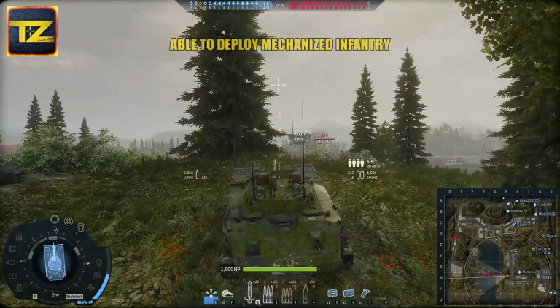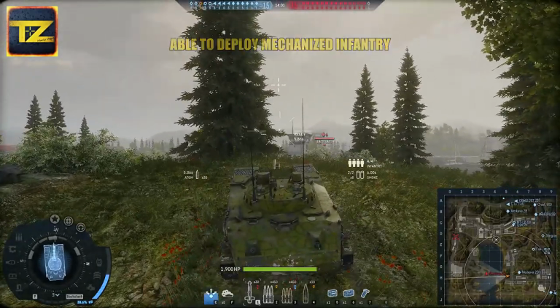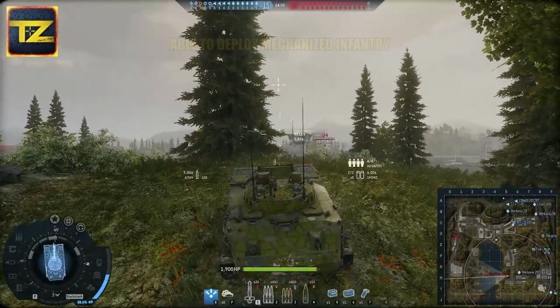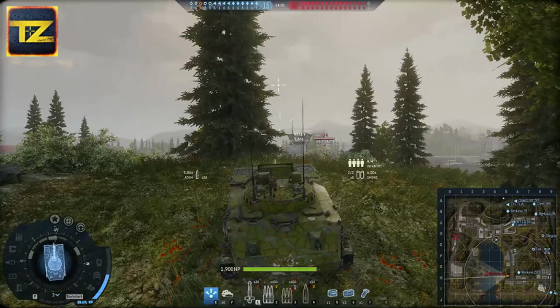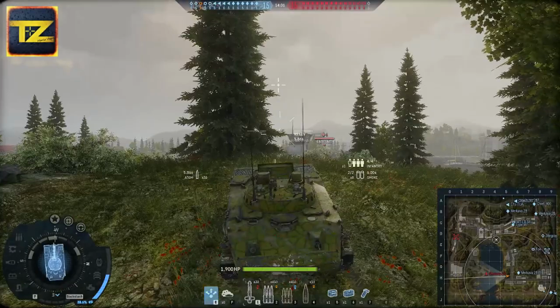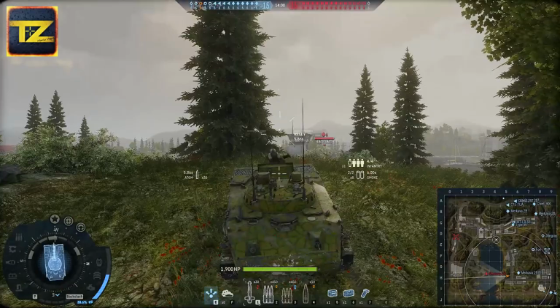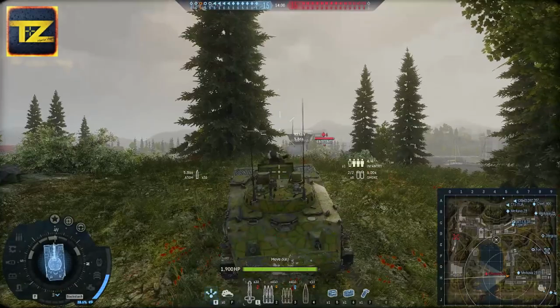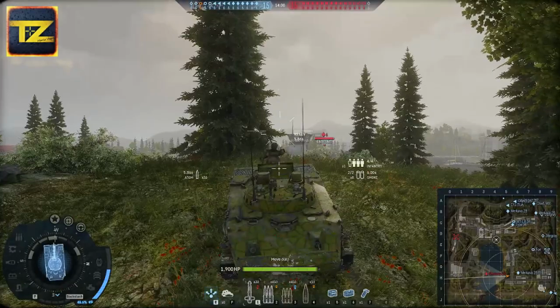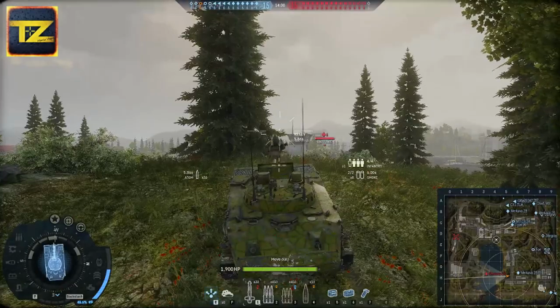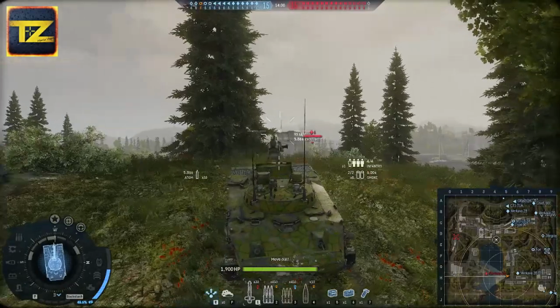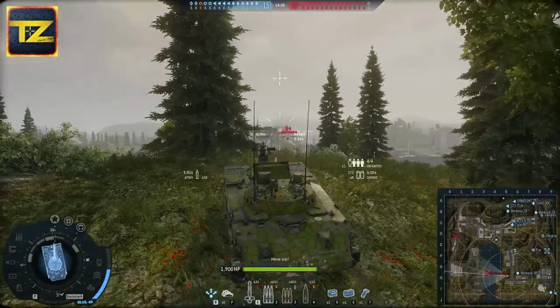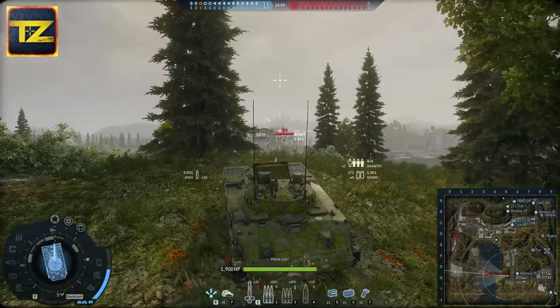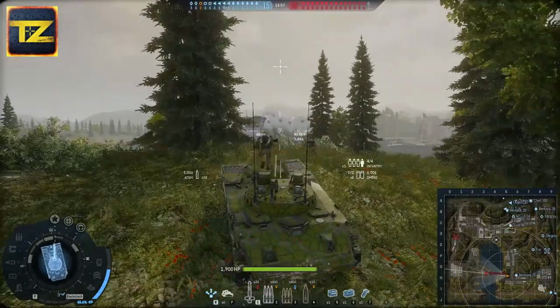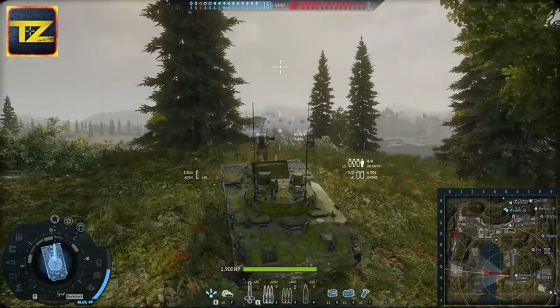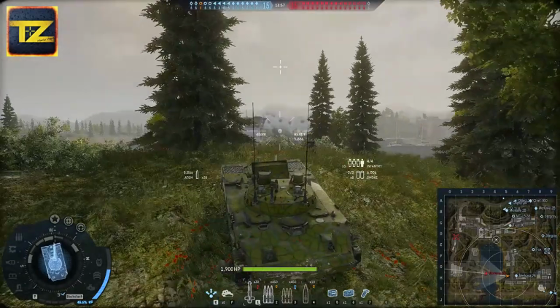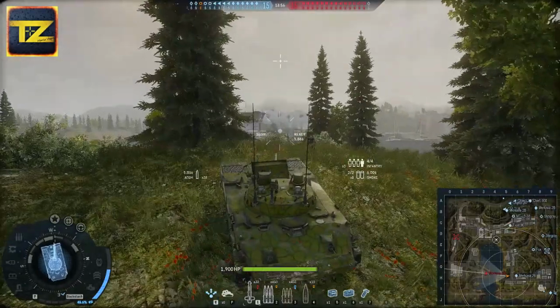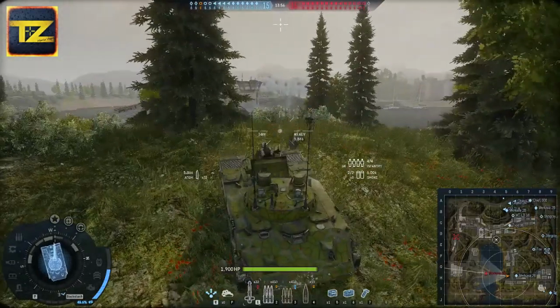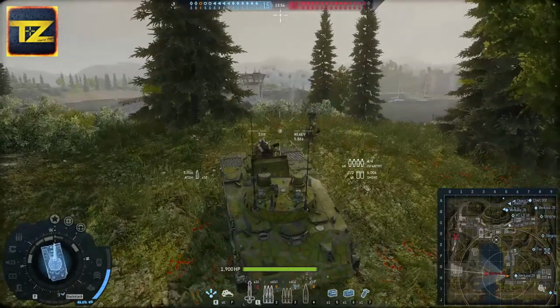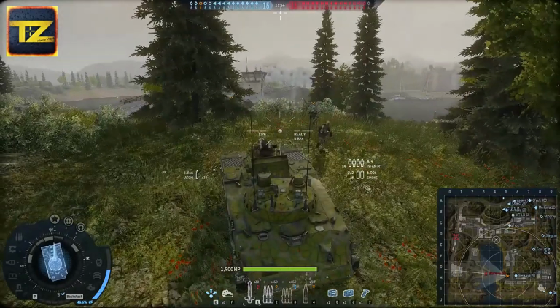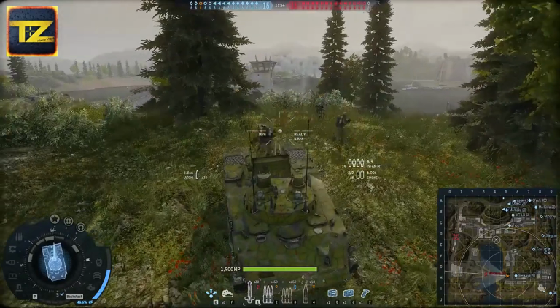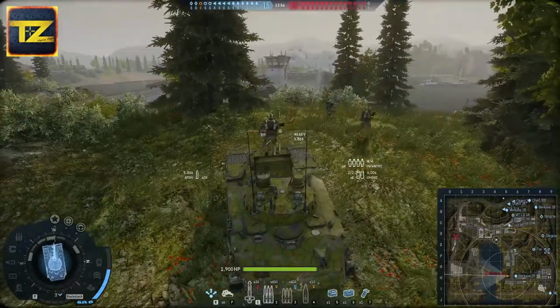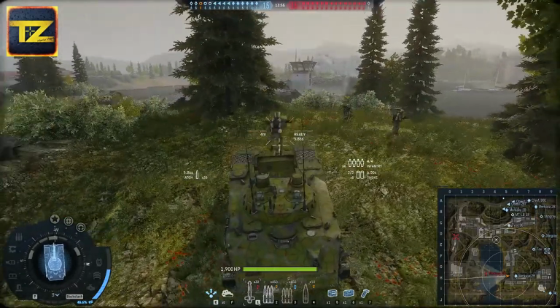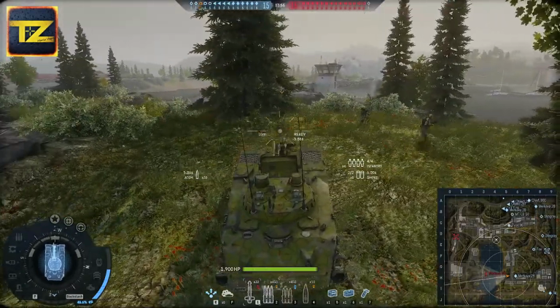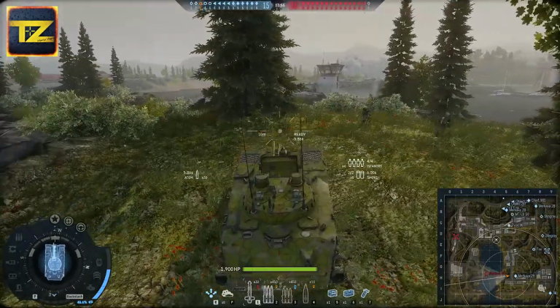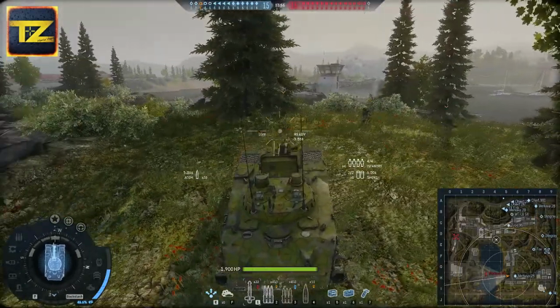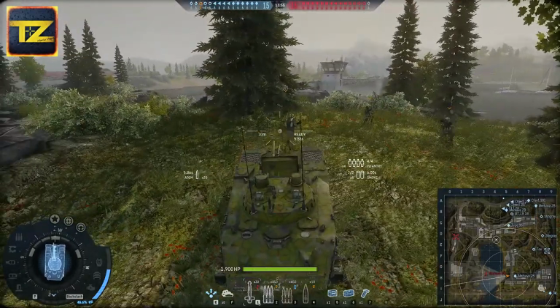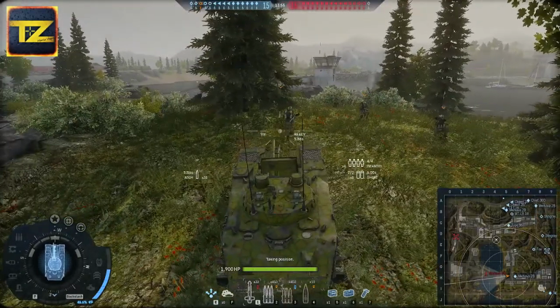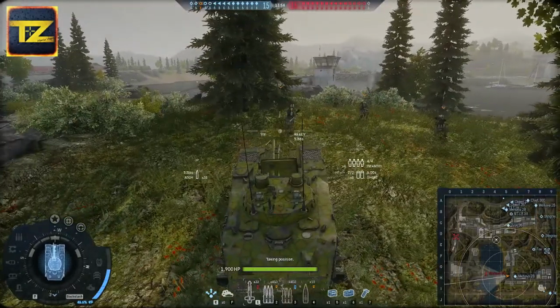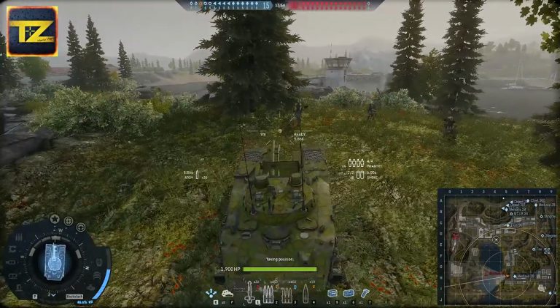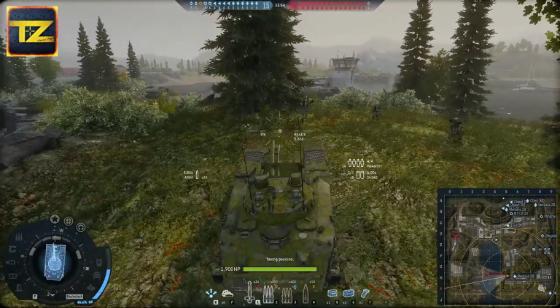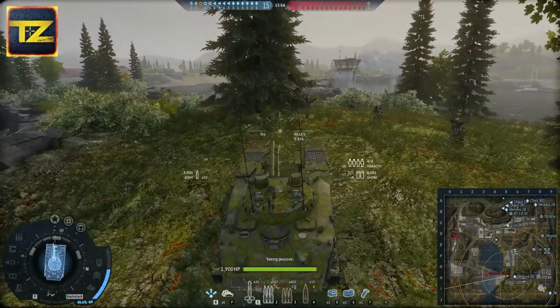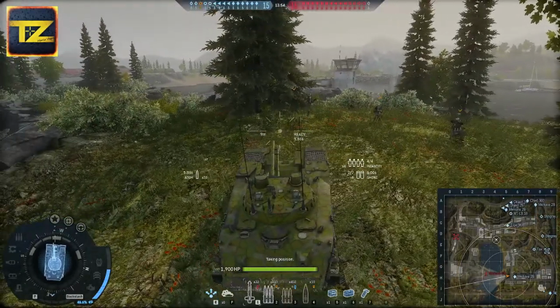Now let's take a look at the BMD-4 airborne infantry assault vehicle in action.